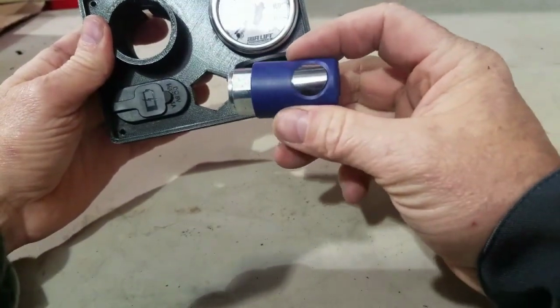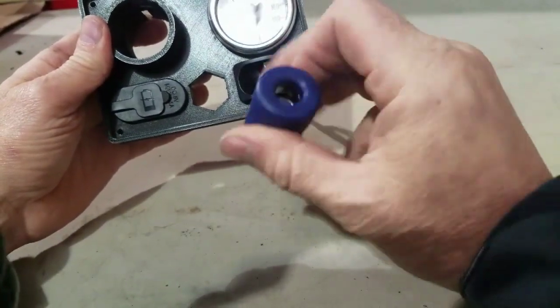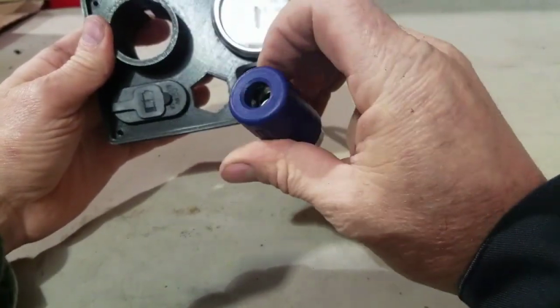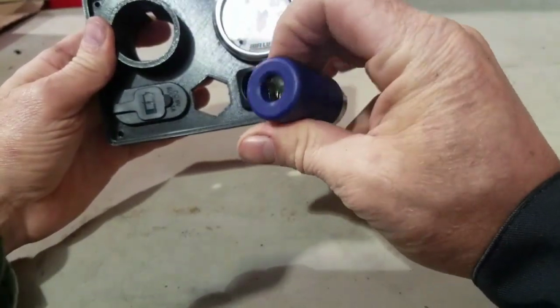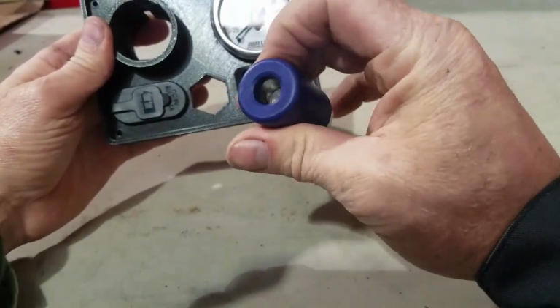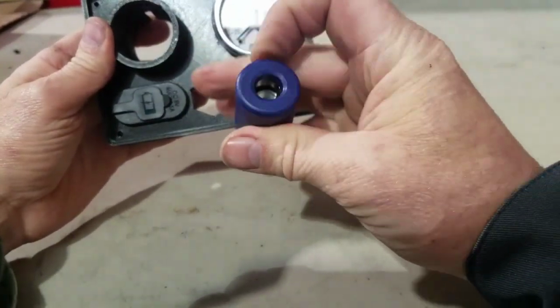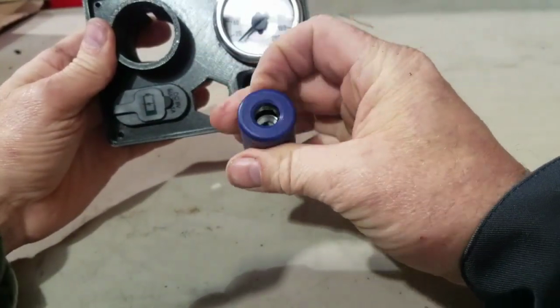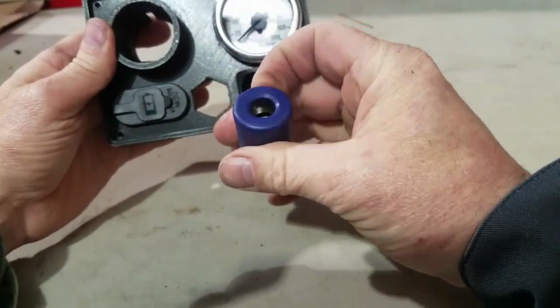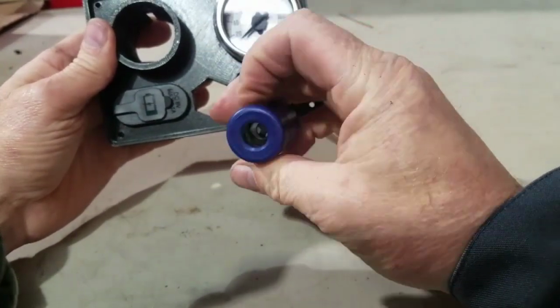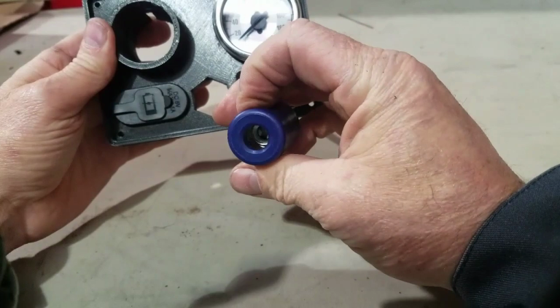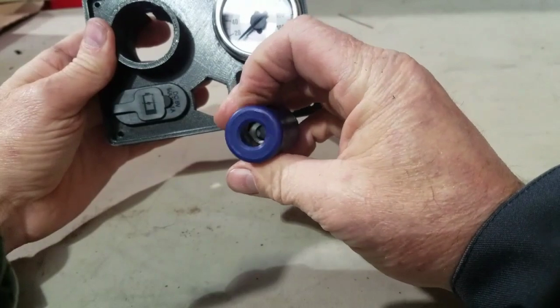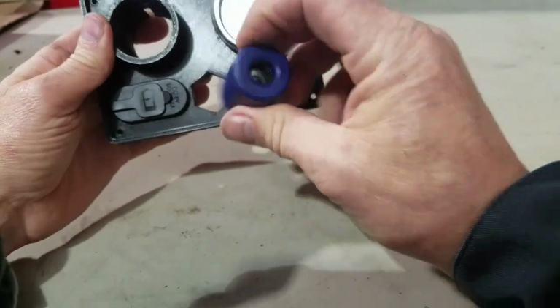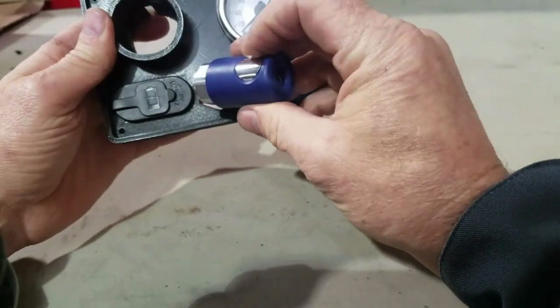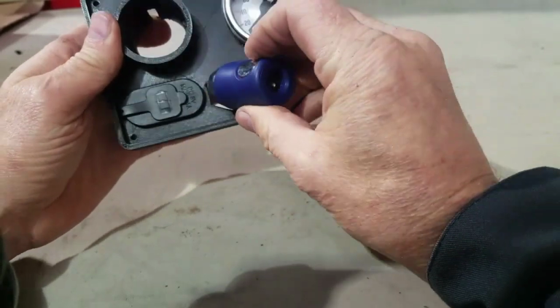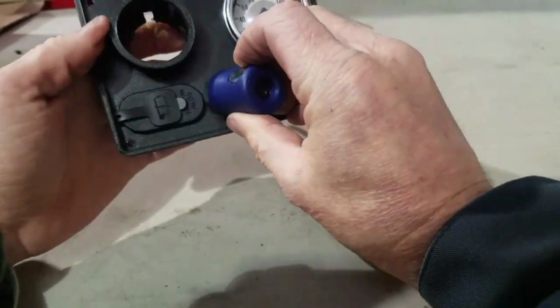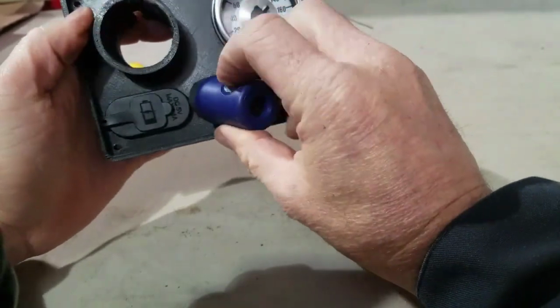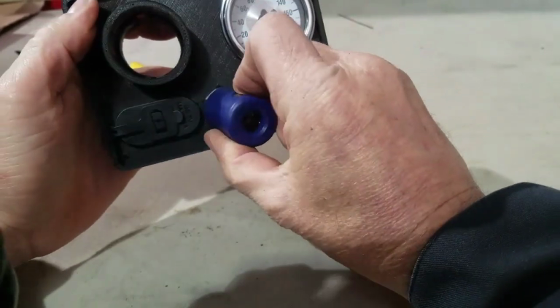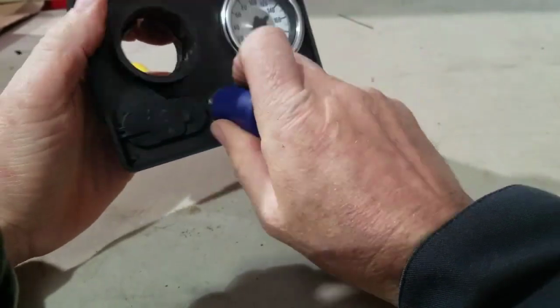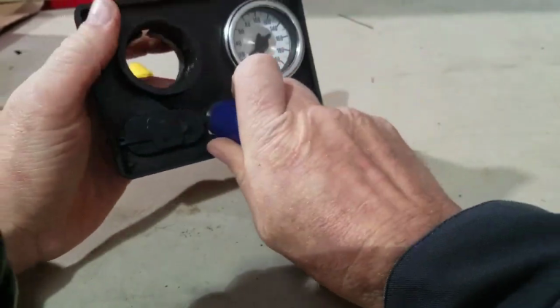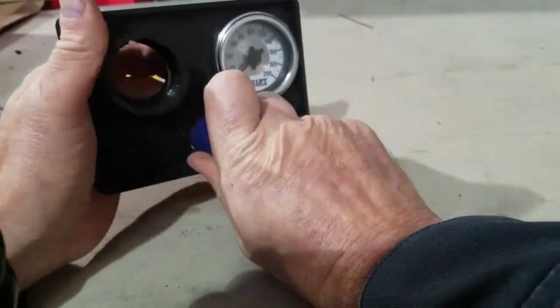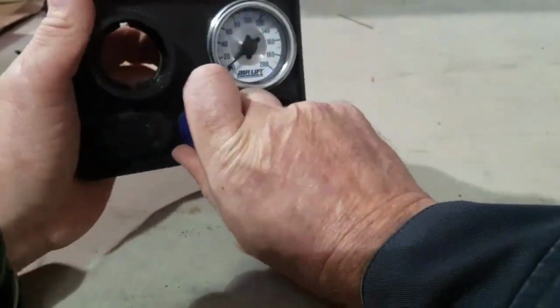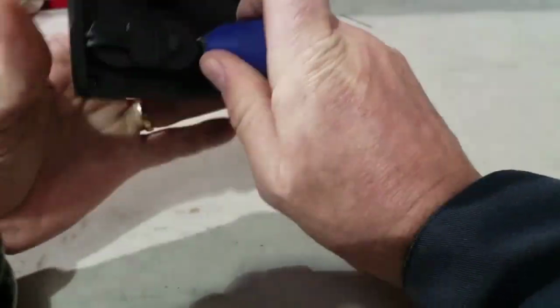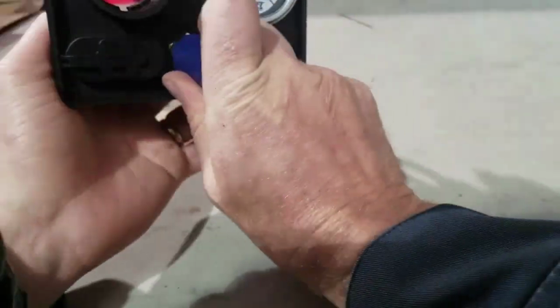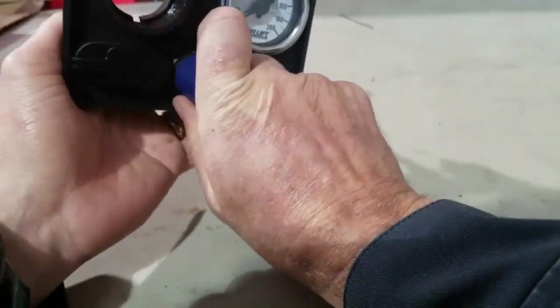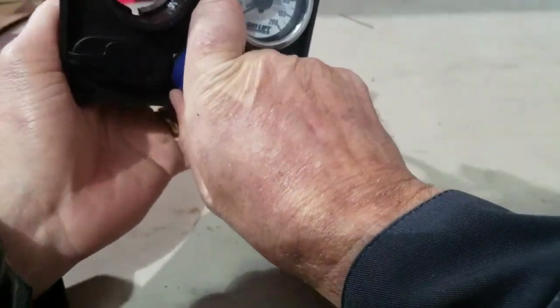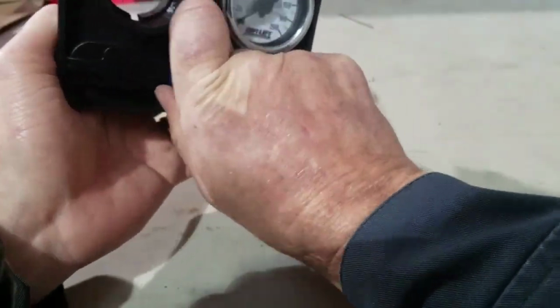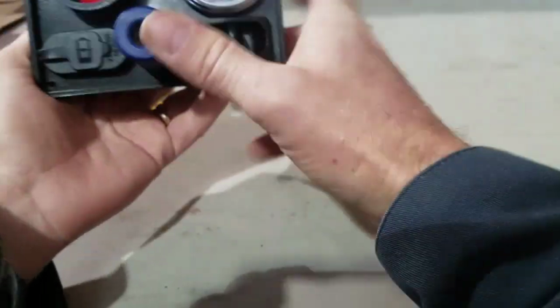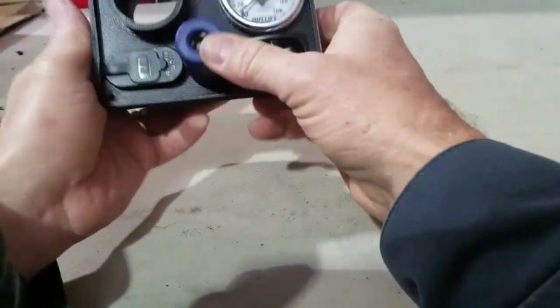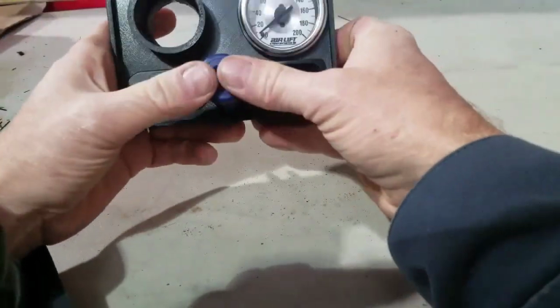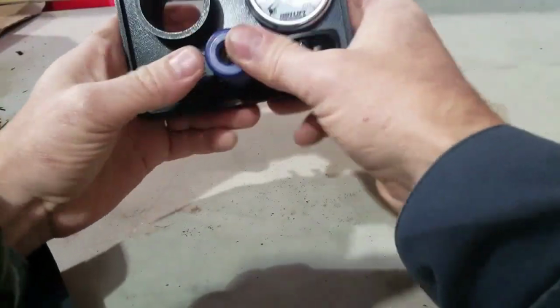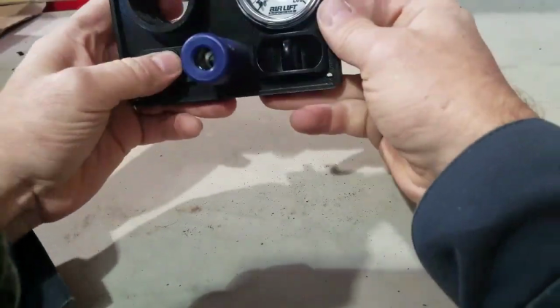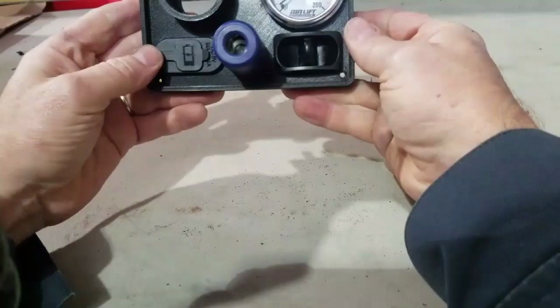There's those, and then we're going to put our quick connect back in. I'm going to point the outlet towards the air gauge.